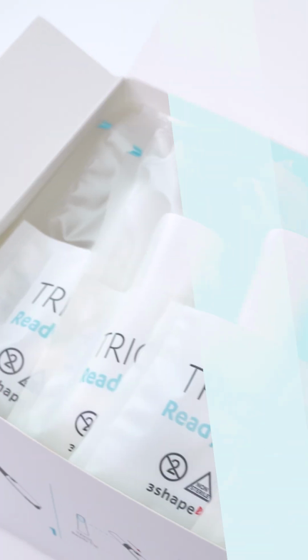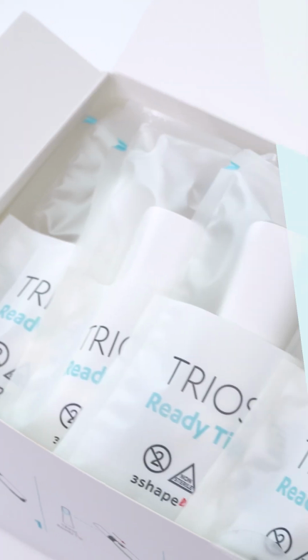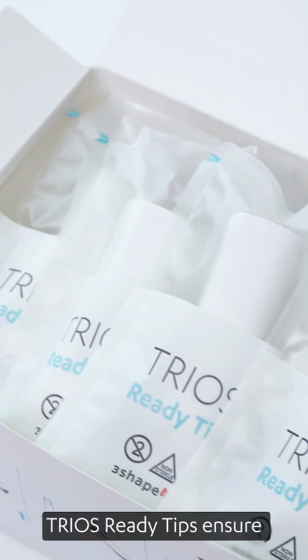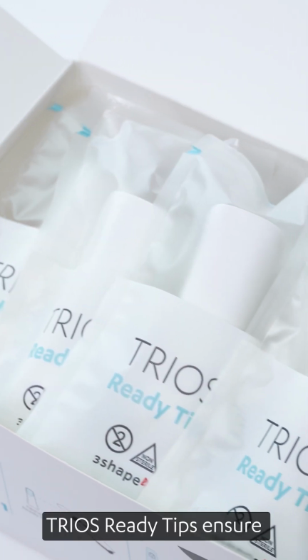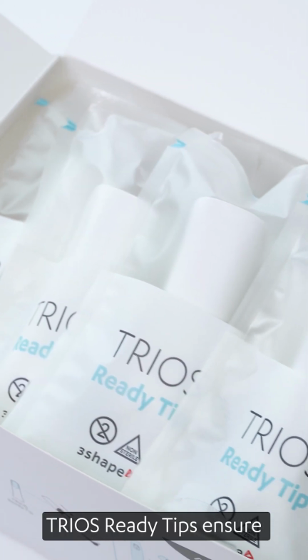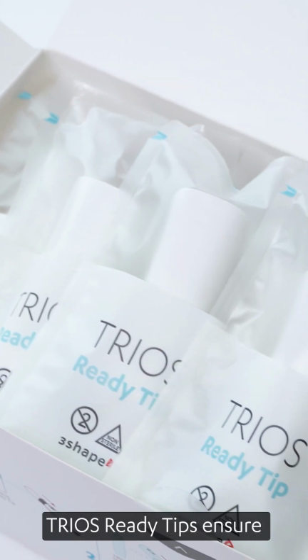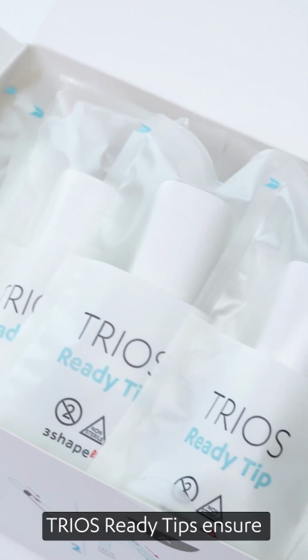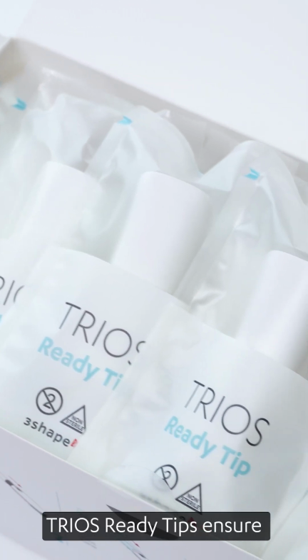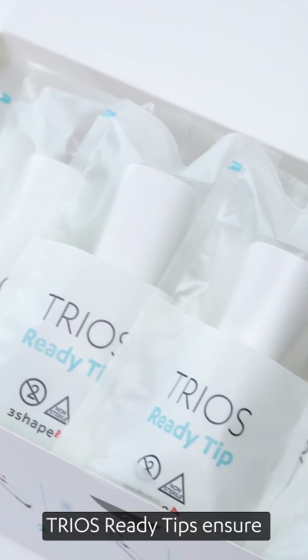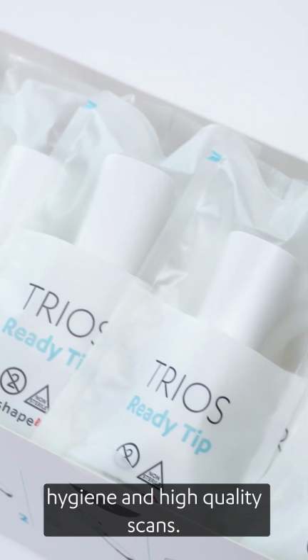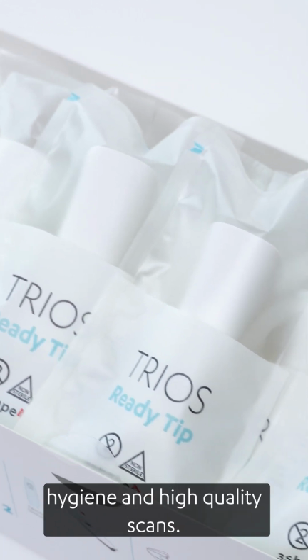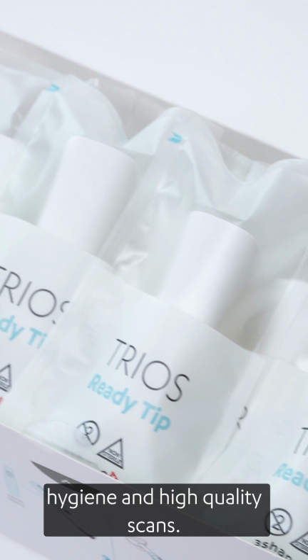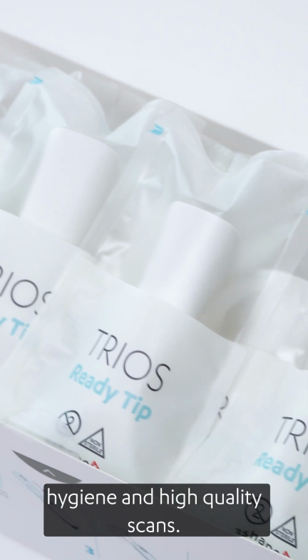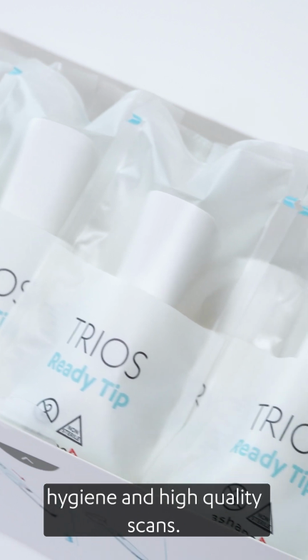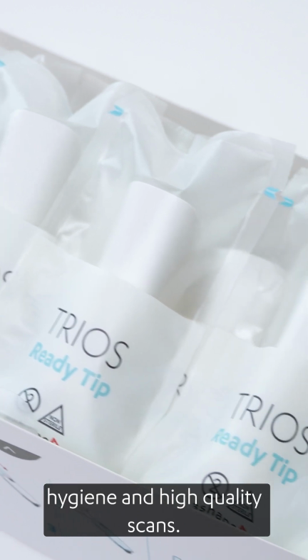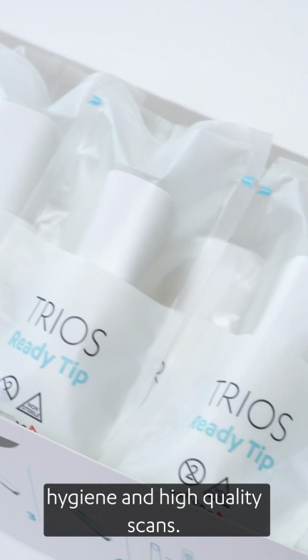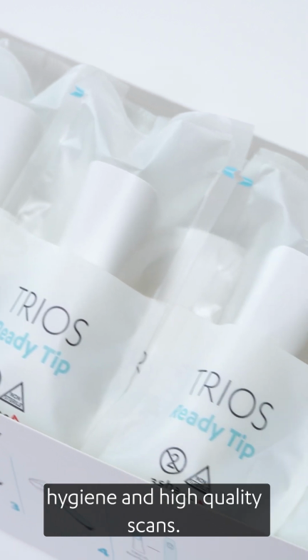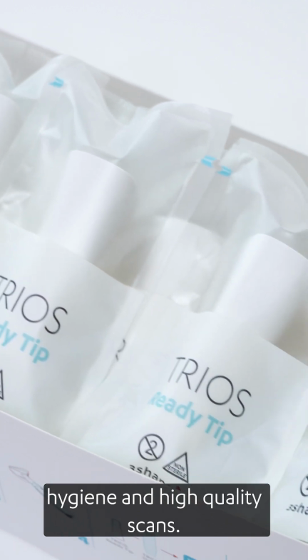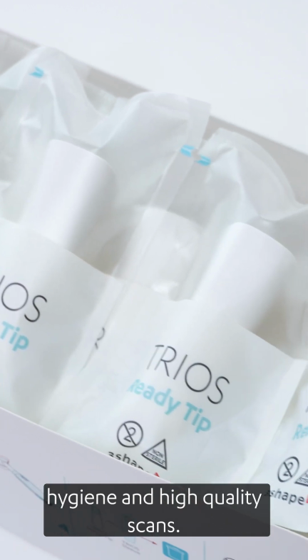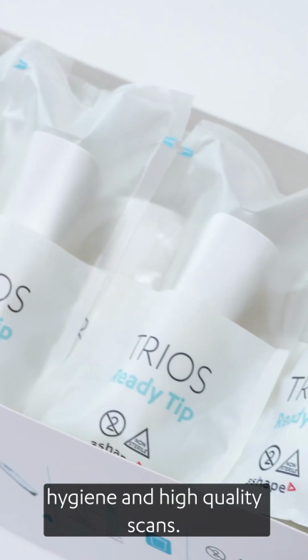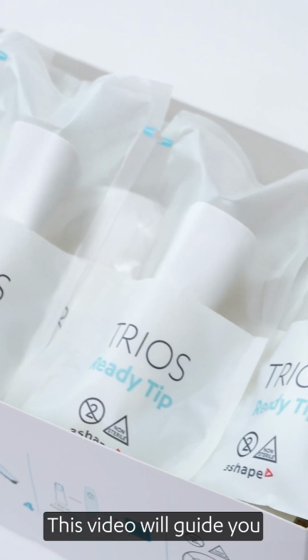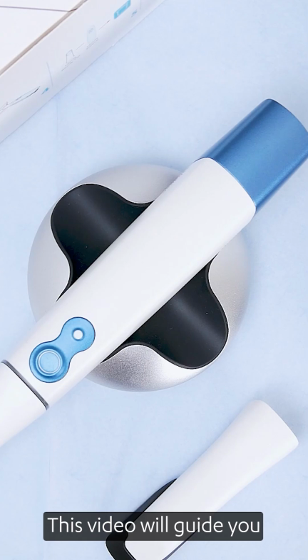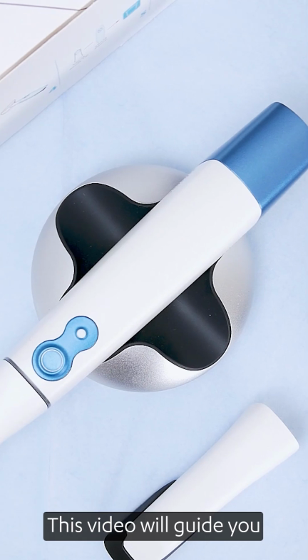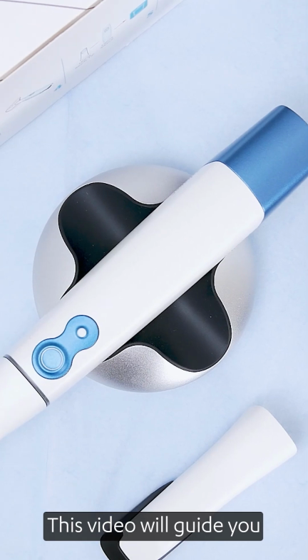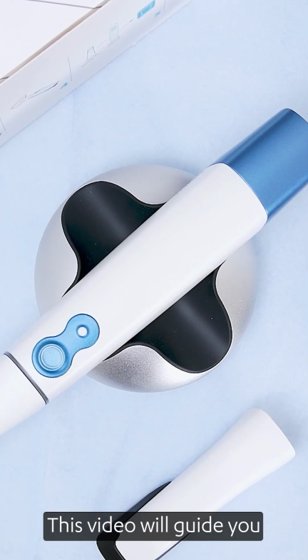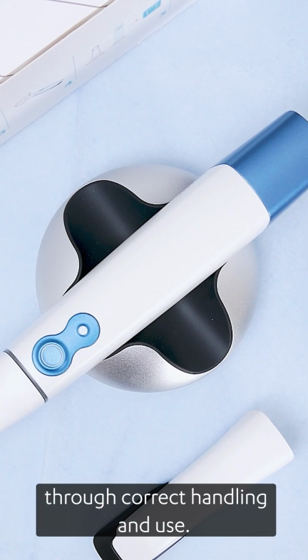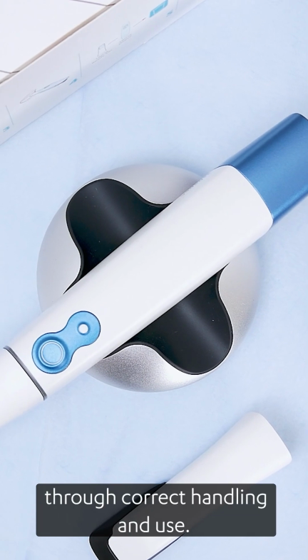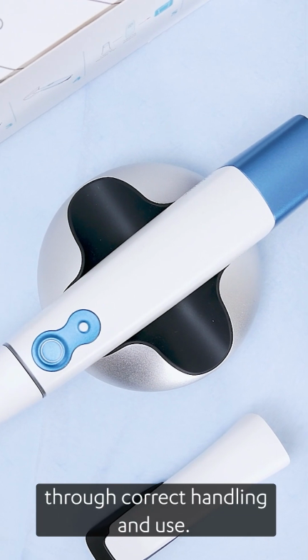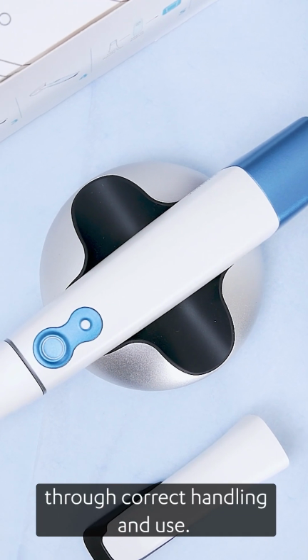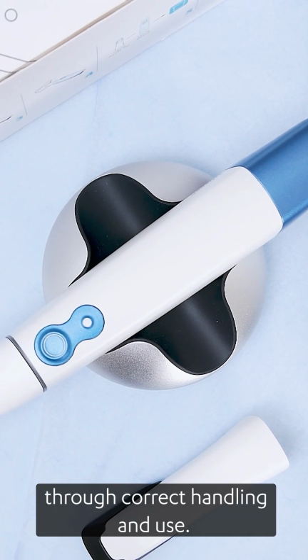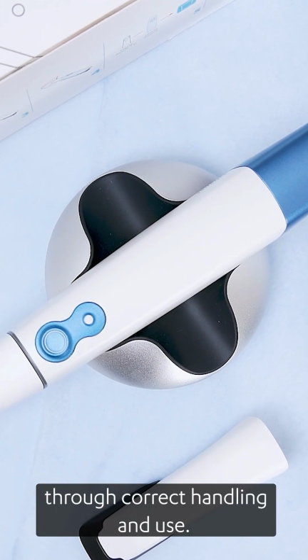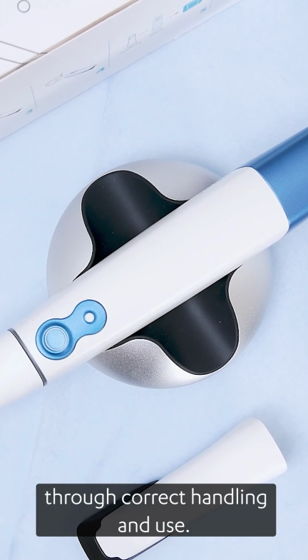TRIOS Ready tips ensure hygiene and high-quality scans. This video will guide you through correct handling and use.